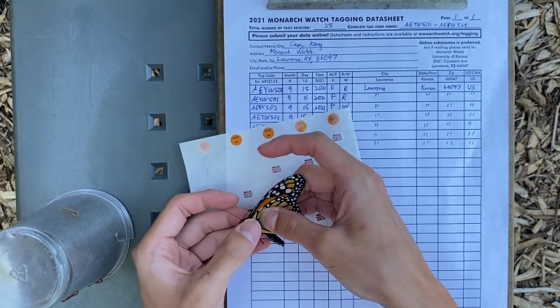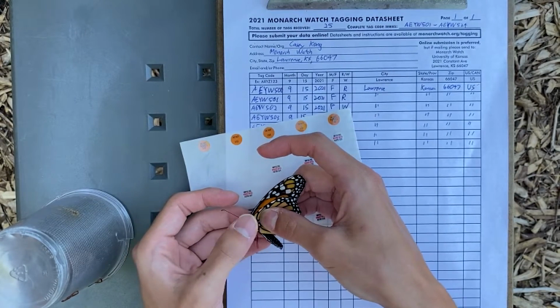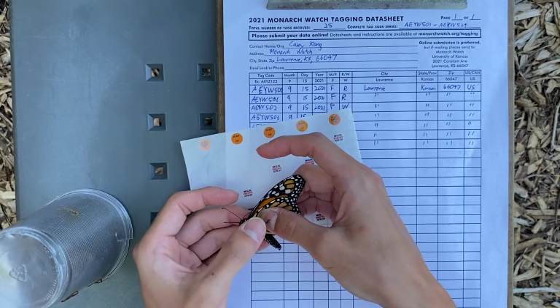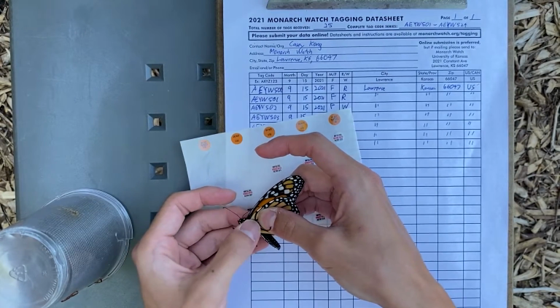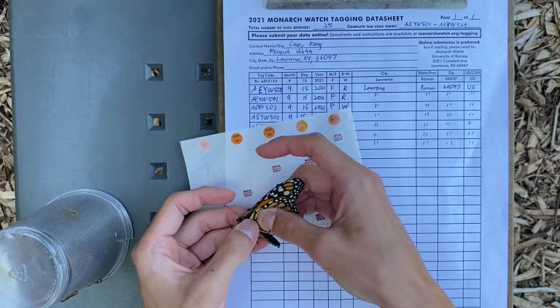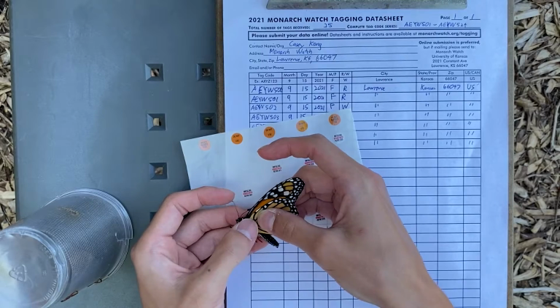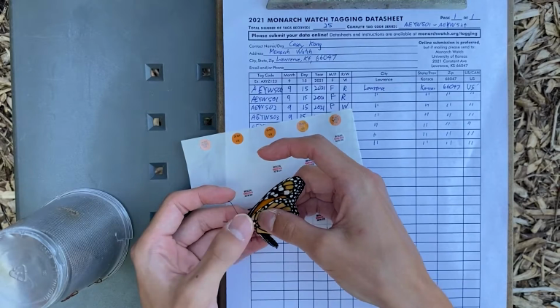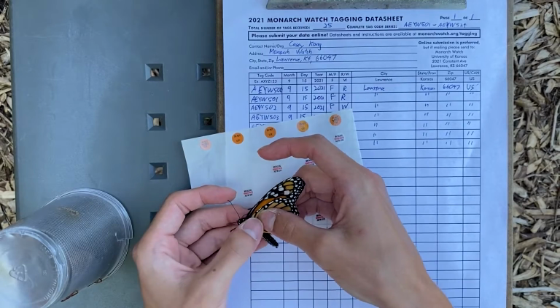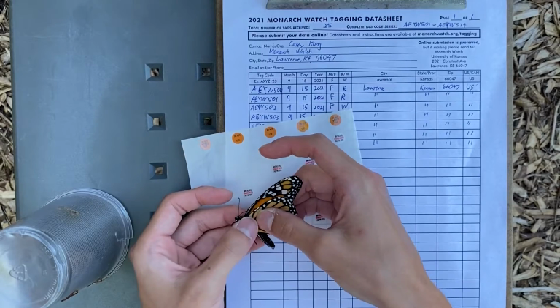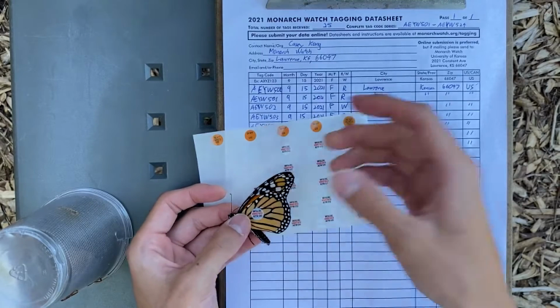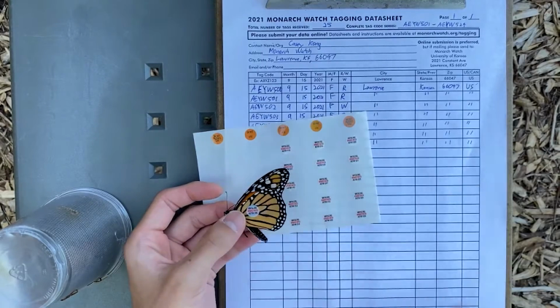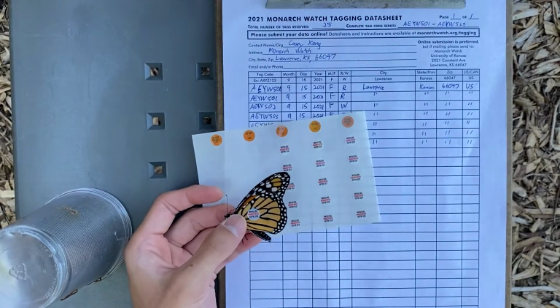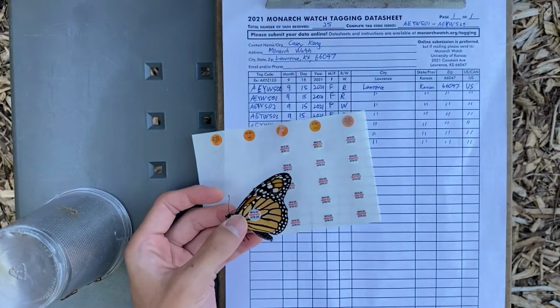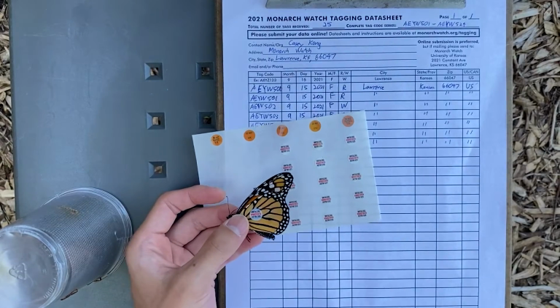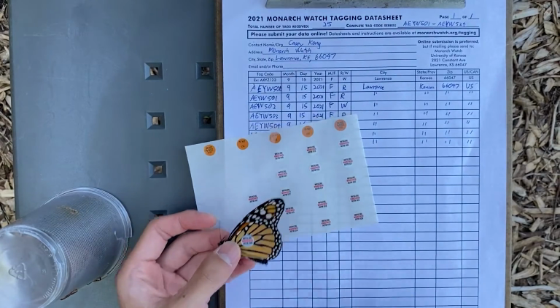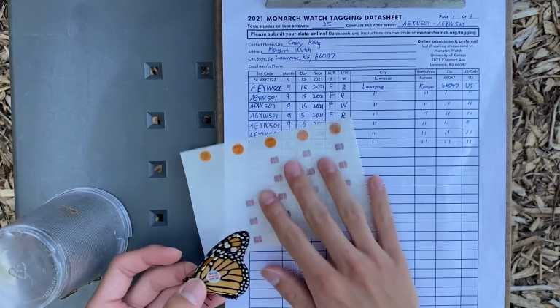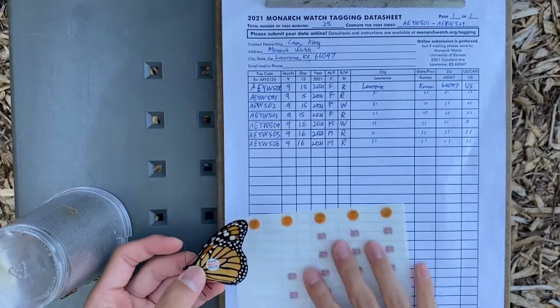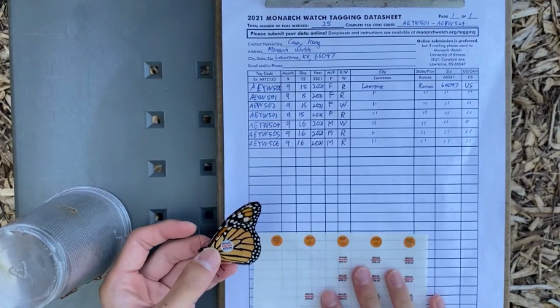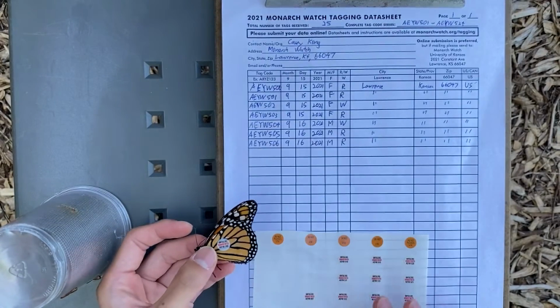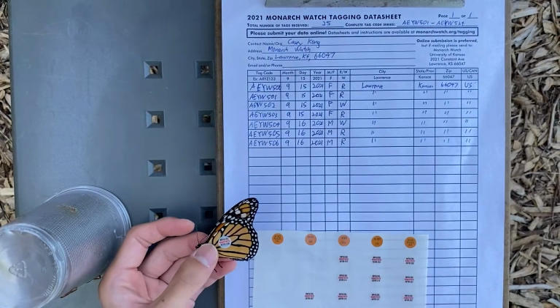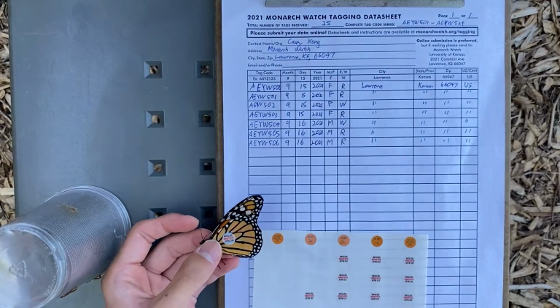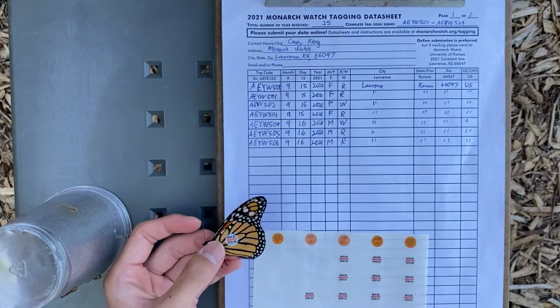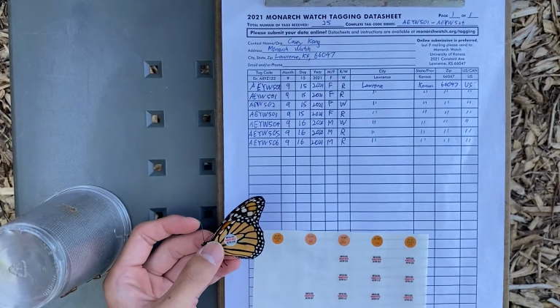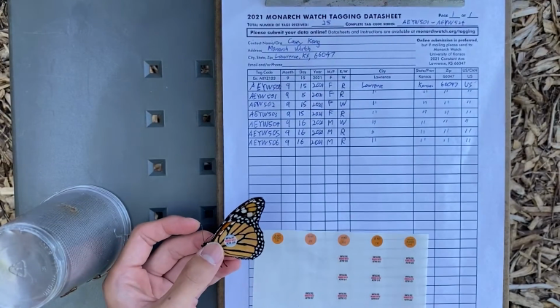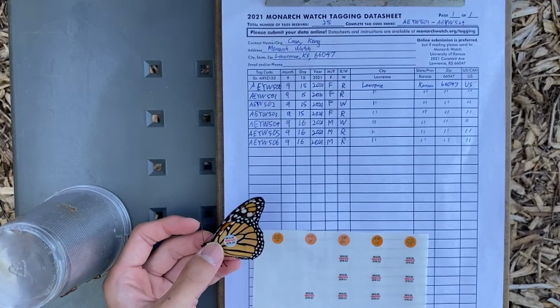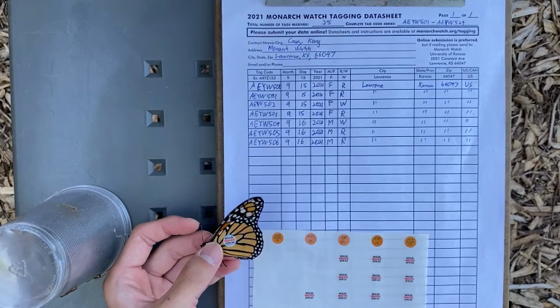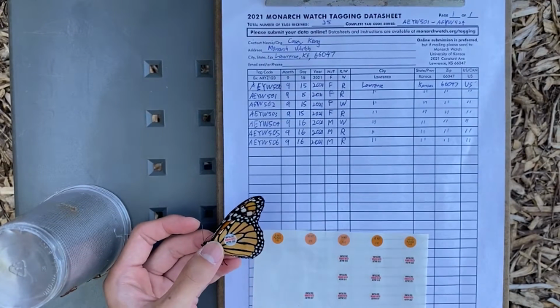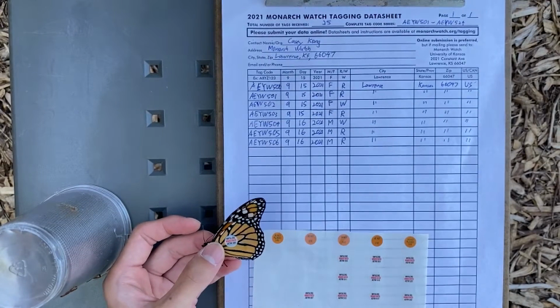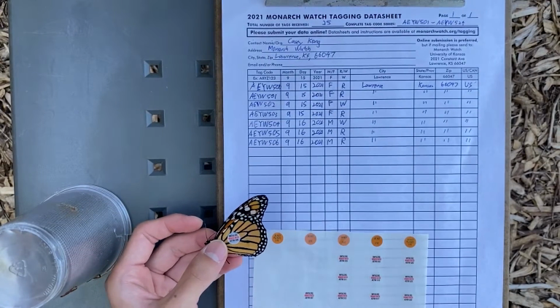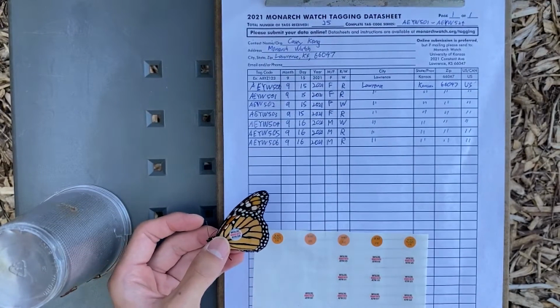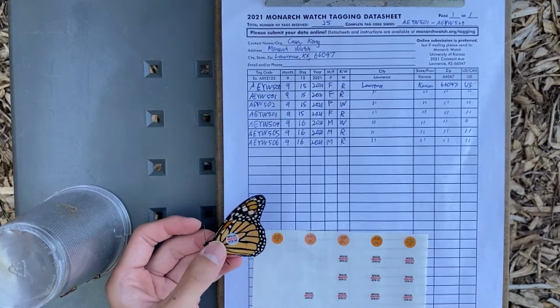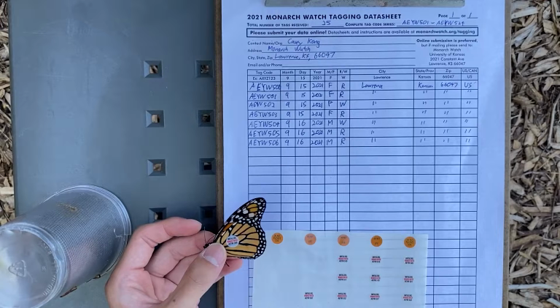Once you've done this, double check to make sure all of your information is correct, and you're ready to let your butterfly go. Let's go.